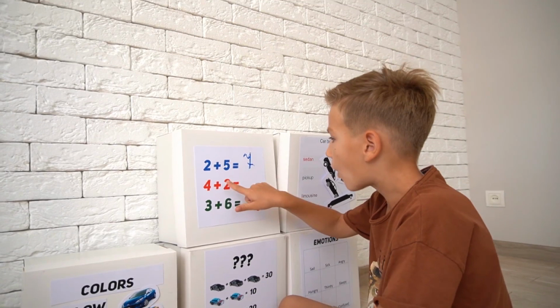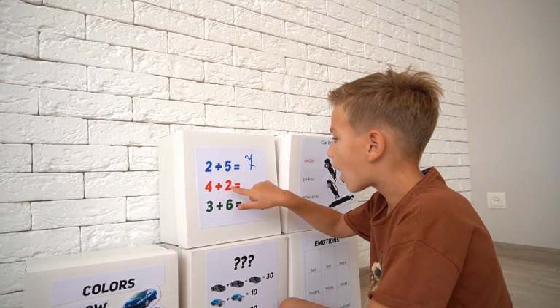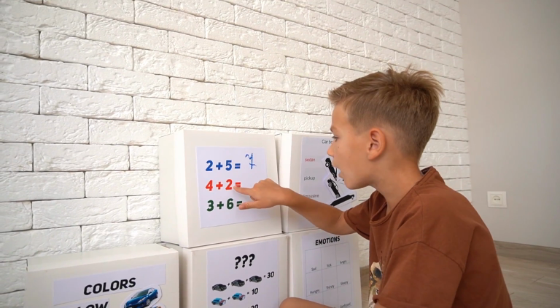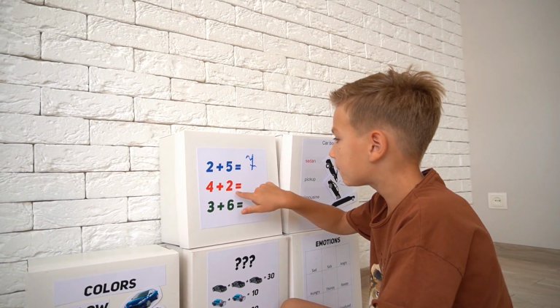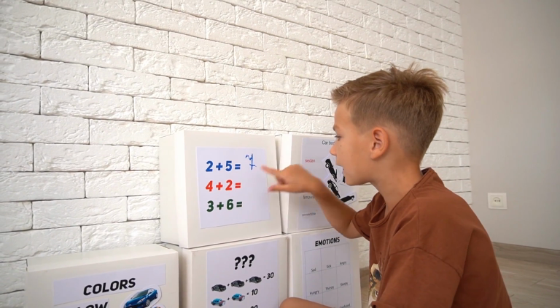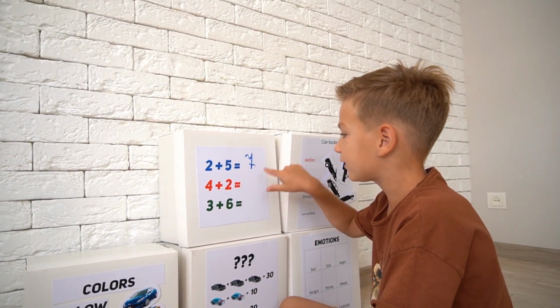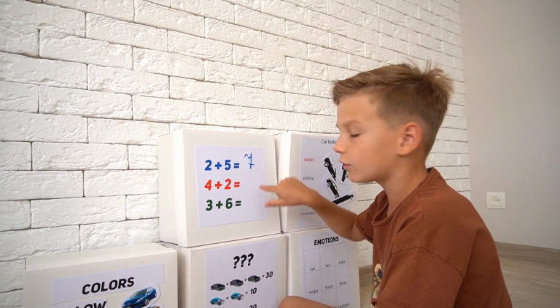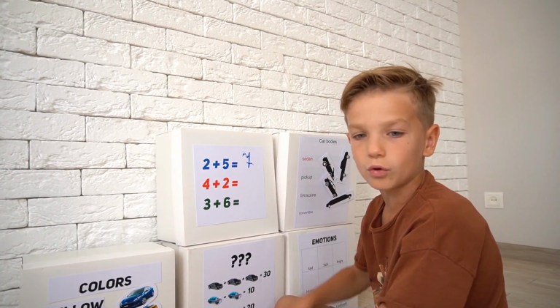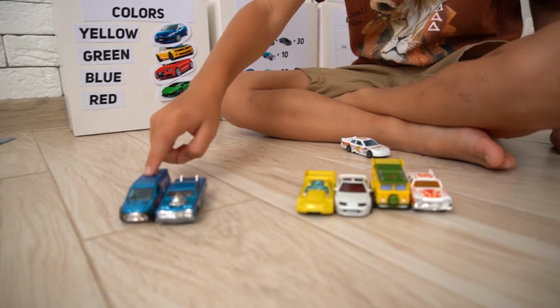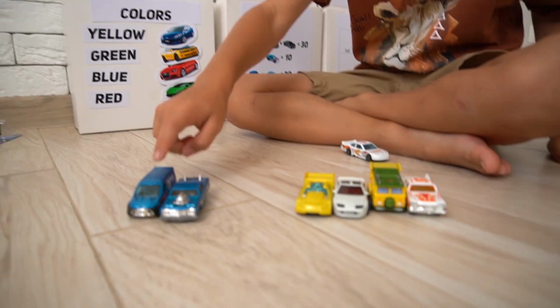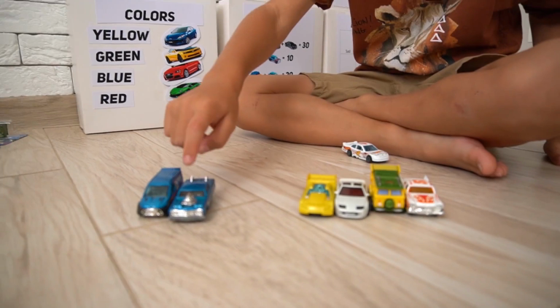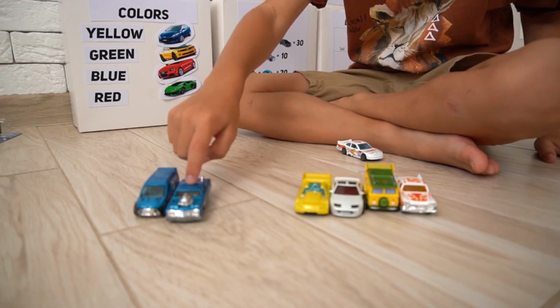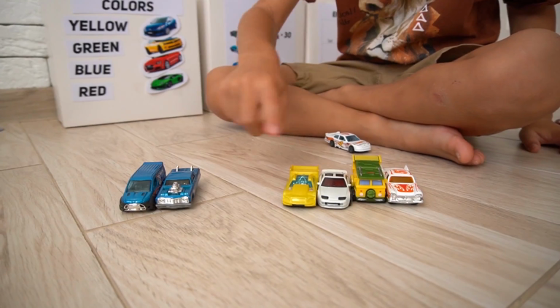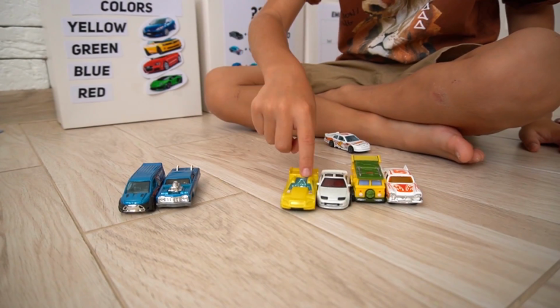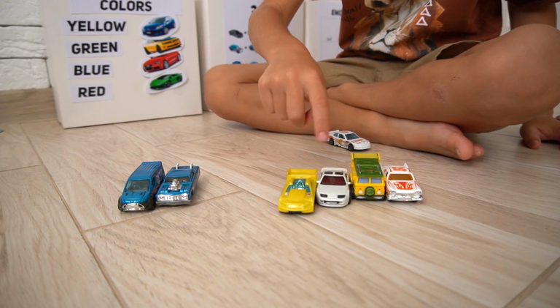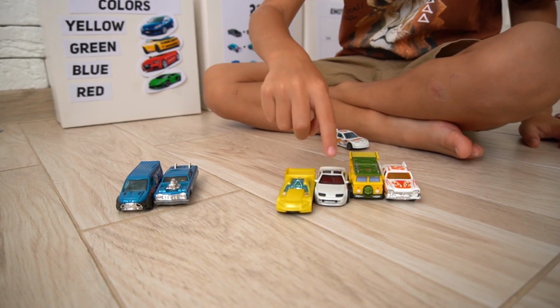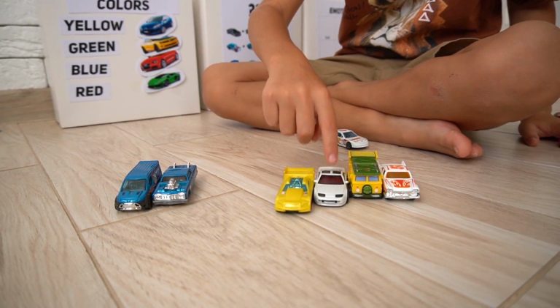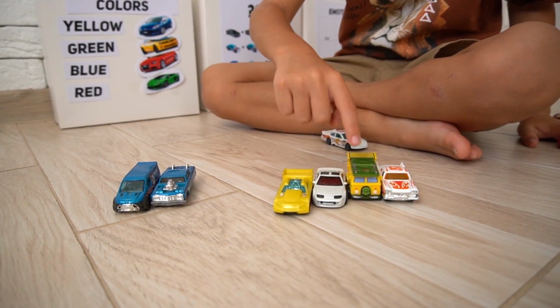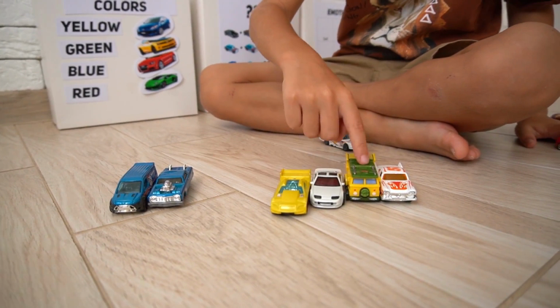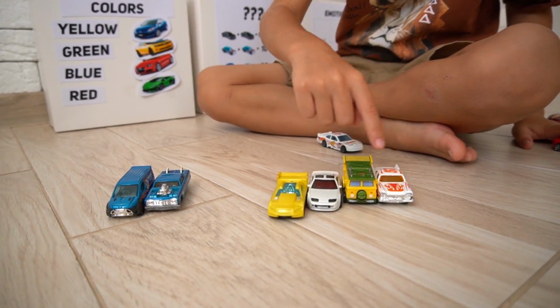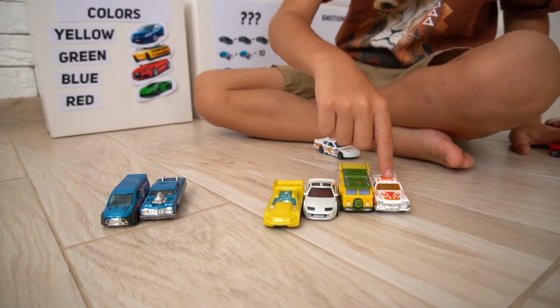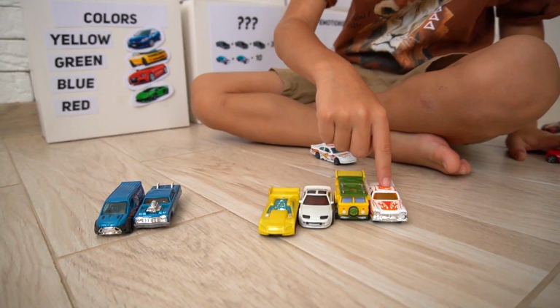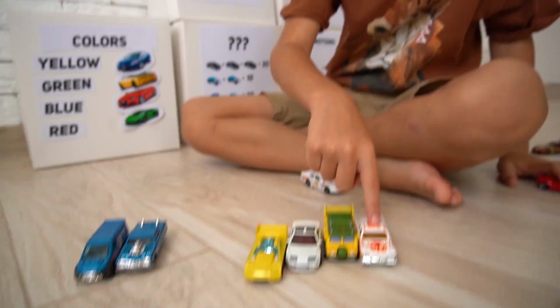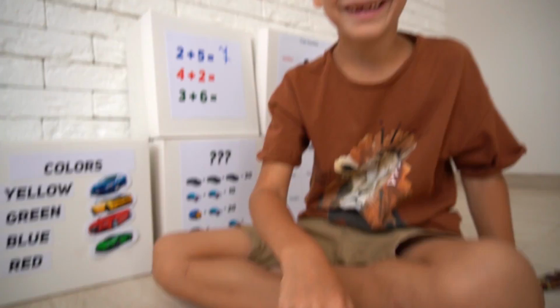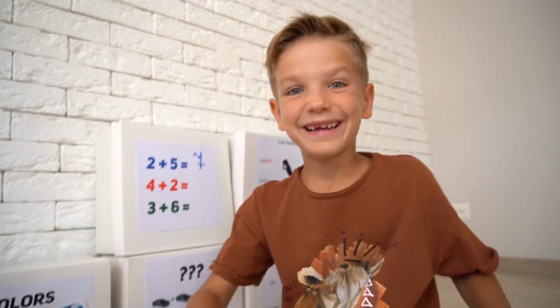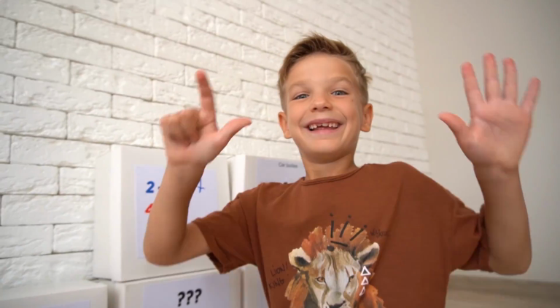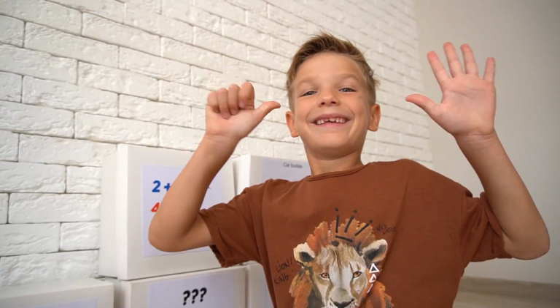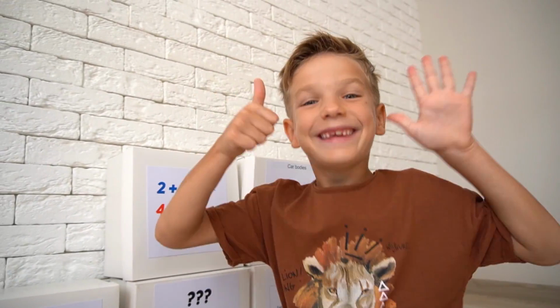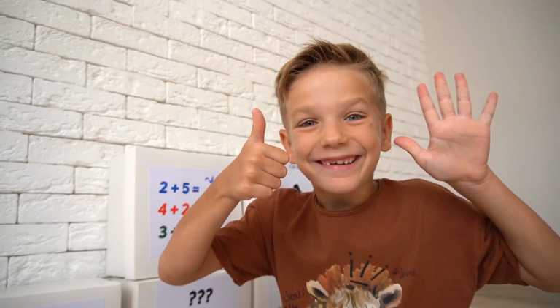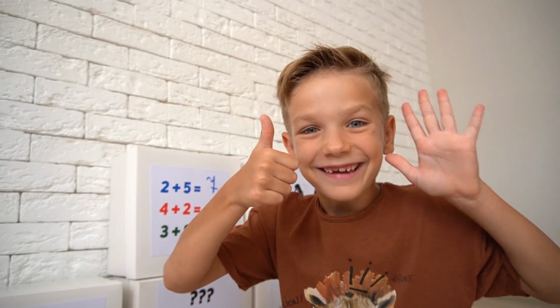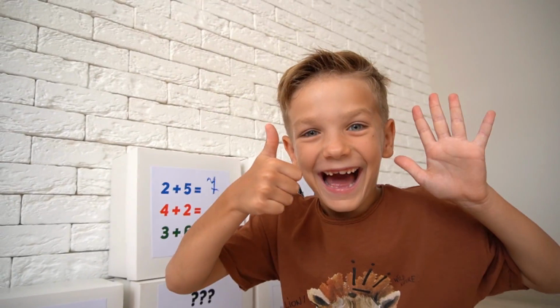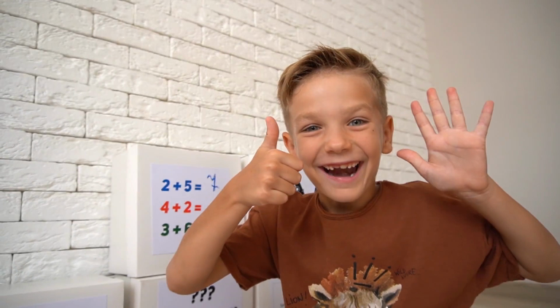Four plus two: one, two, three, four, five, six — six!